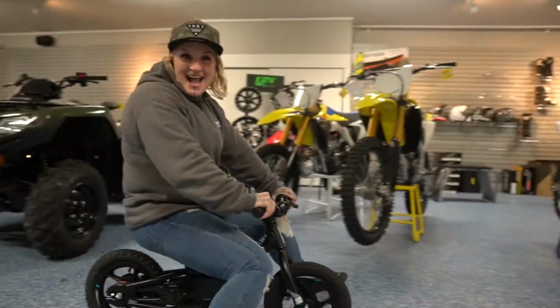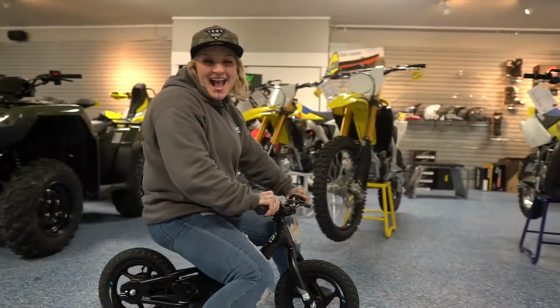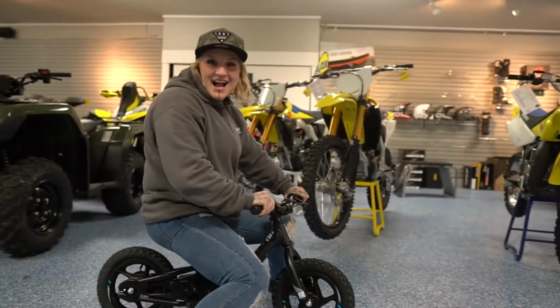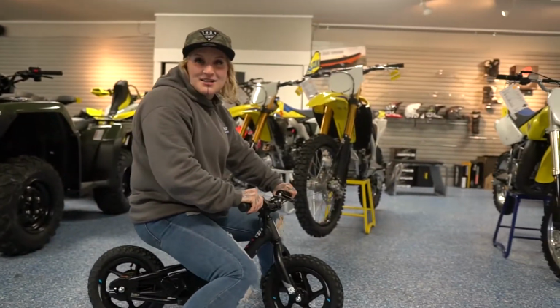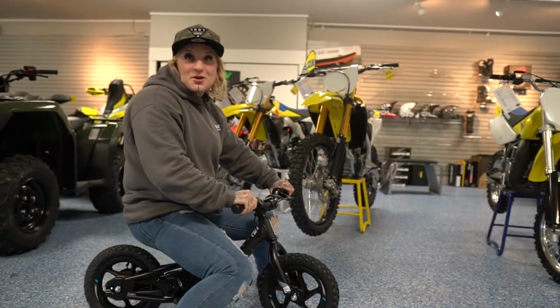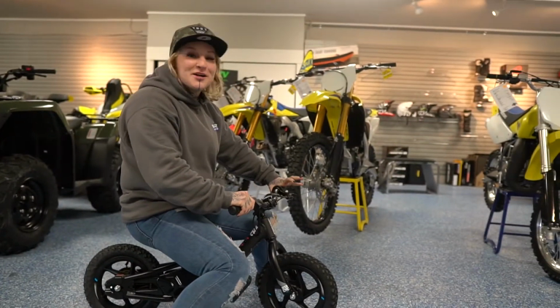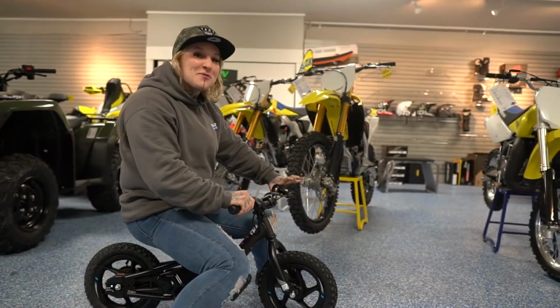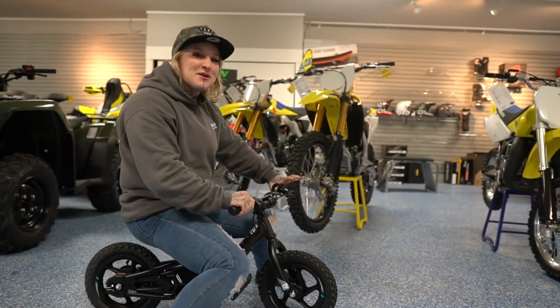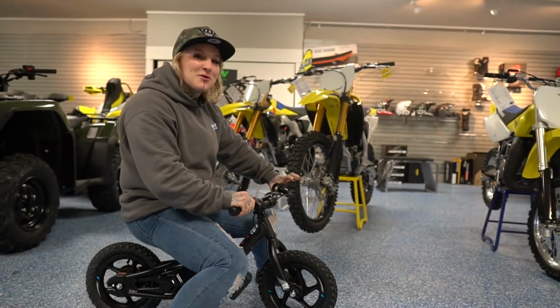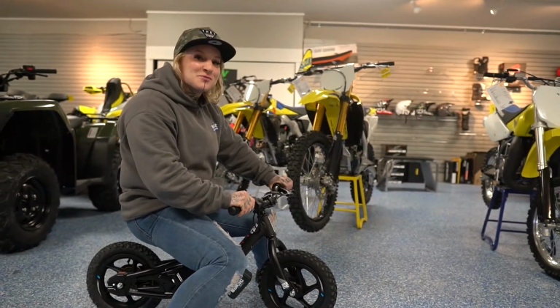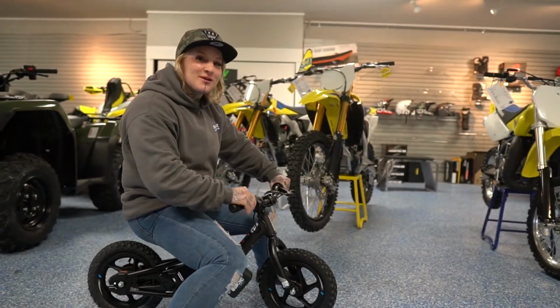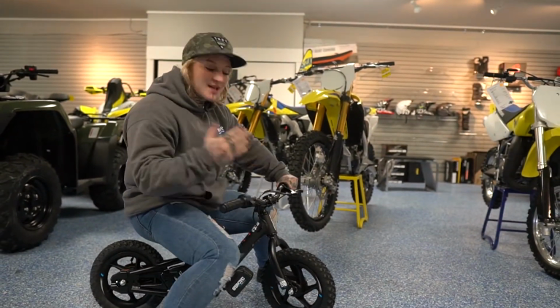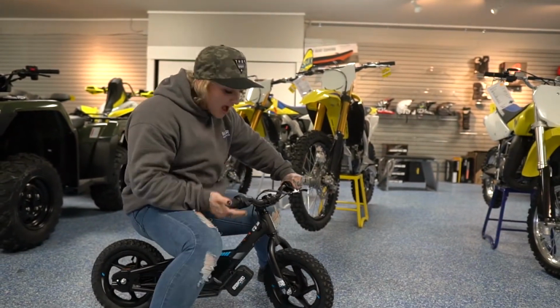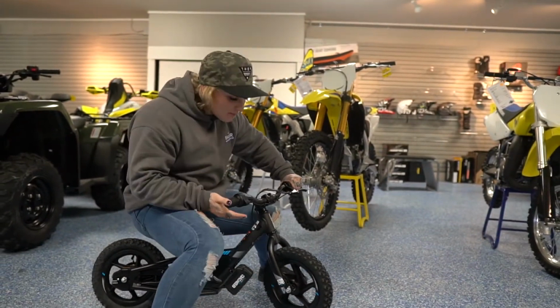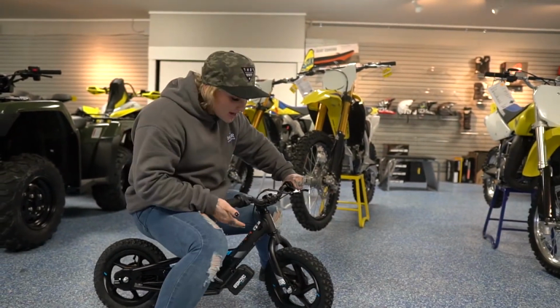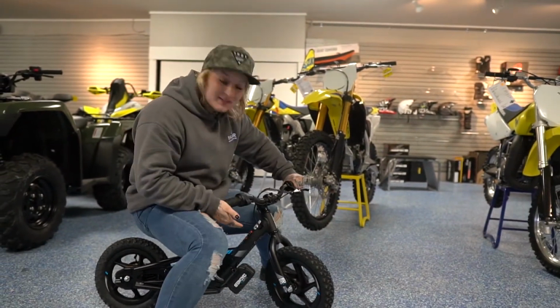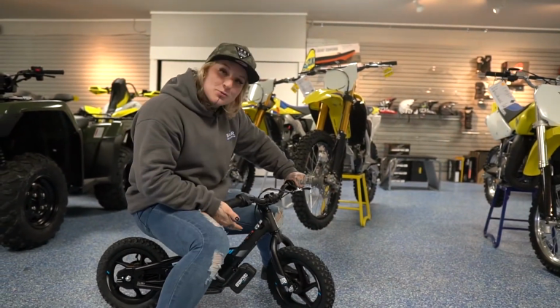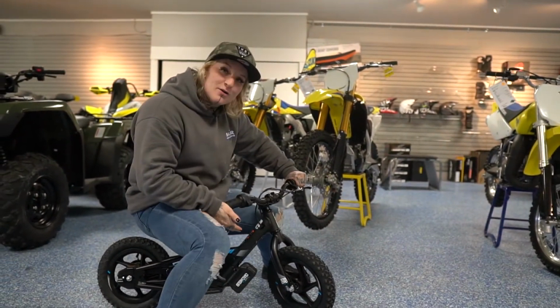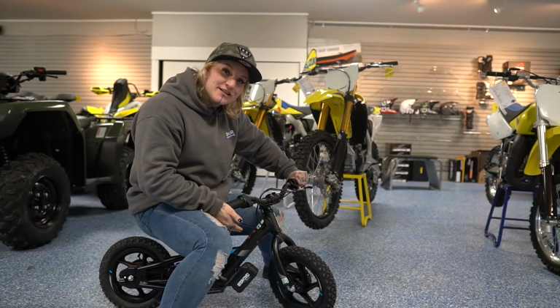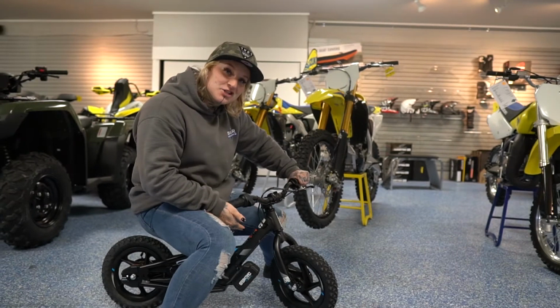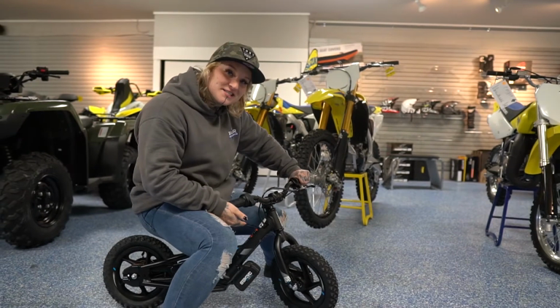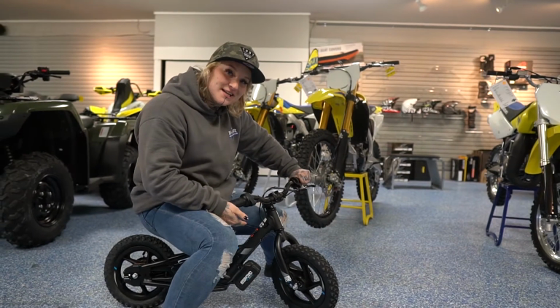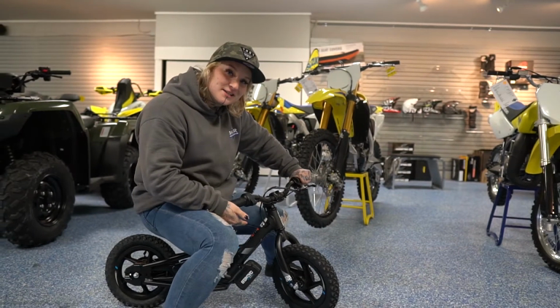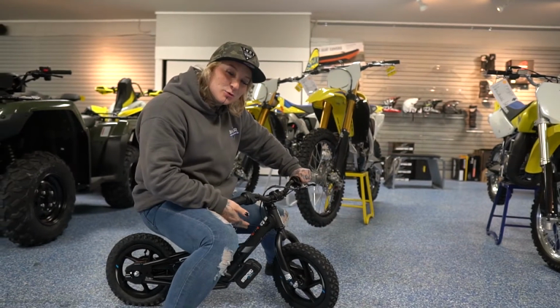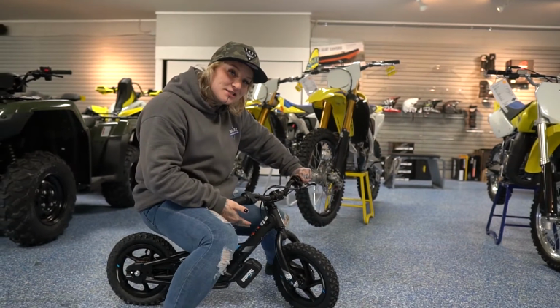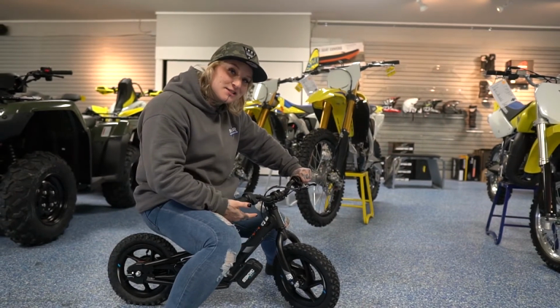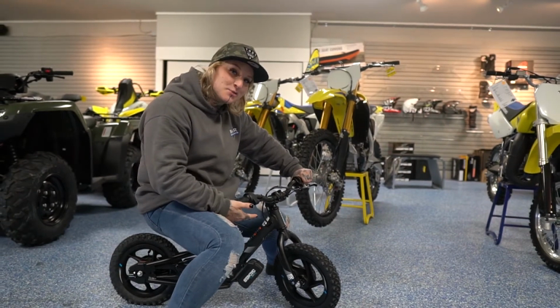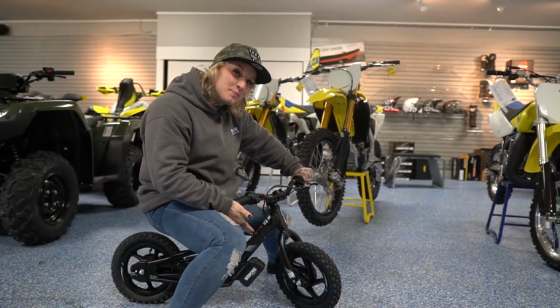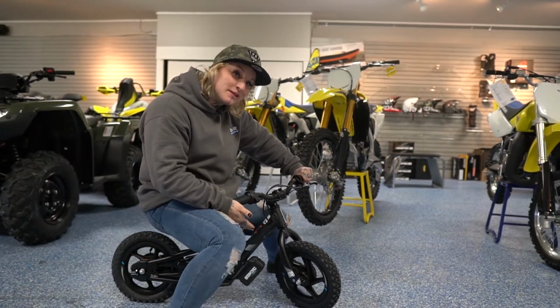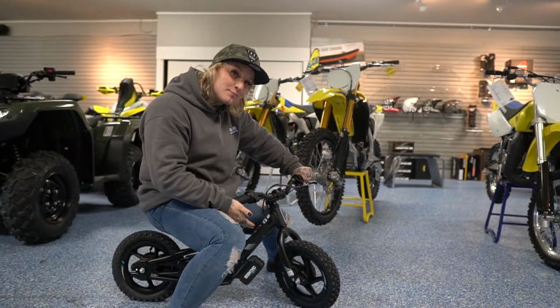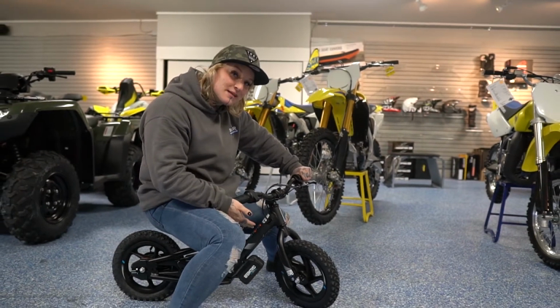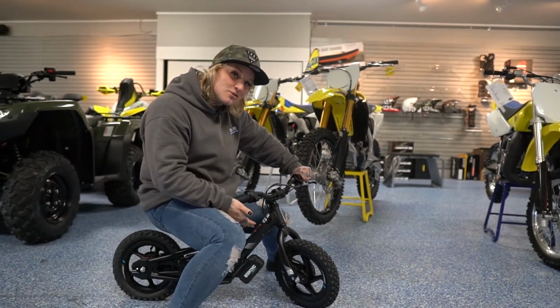Hey guys! We're here at Baker Motorsports. I'm on the 12-inch Stasic, which is the stability bicycle.